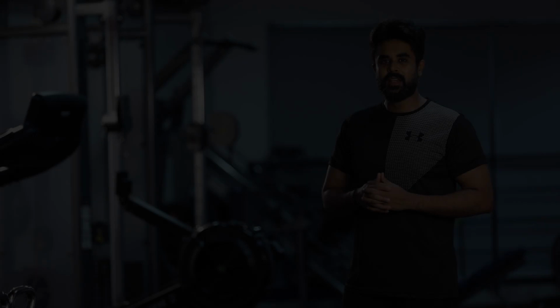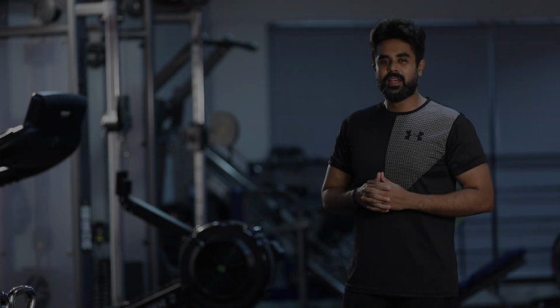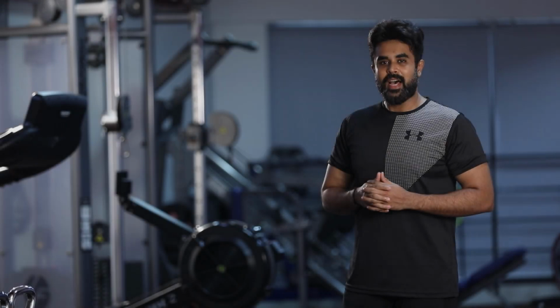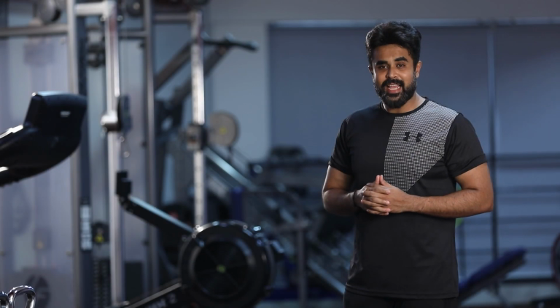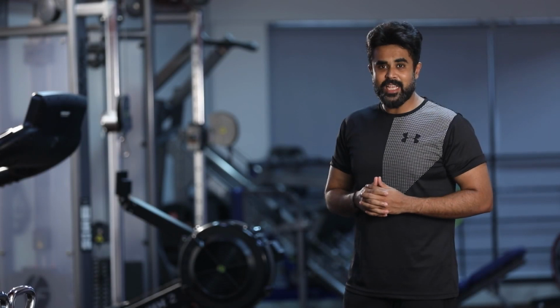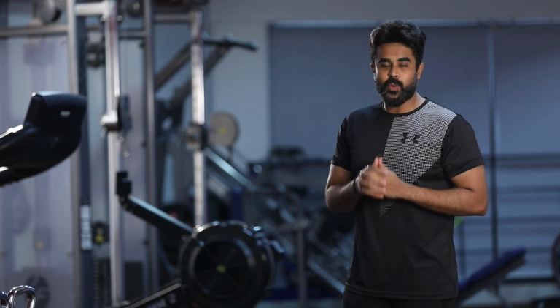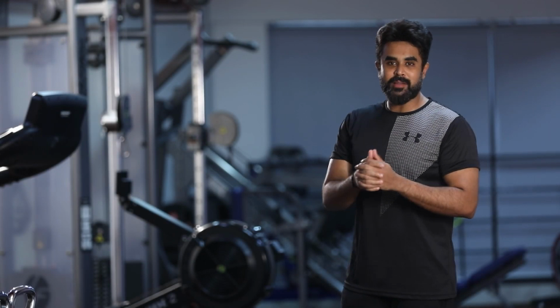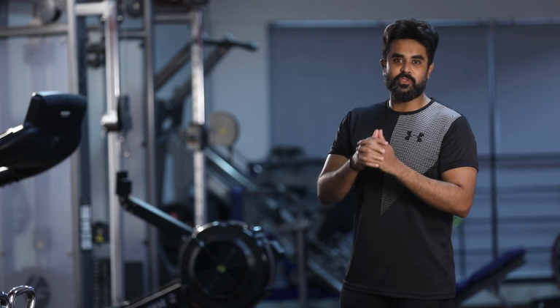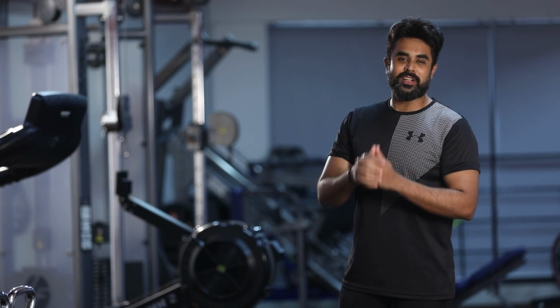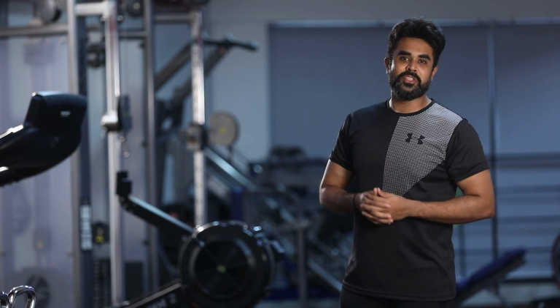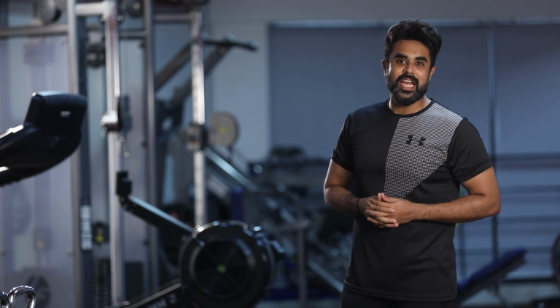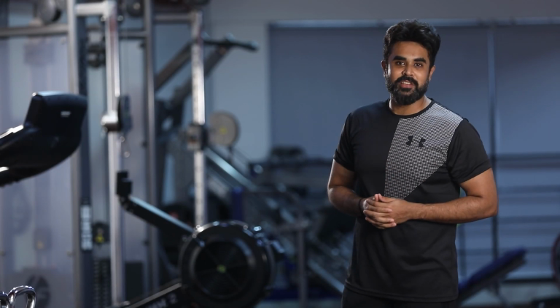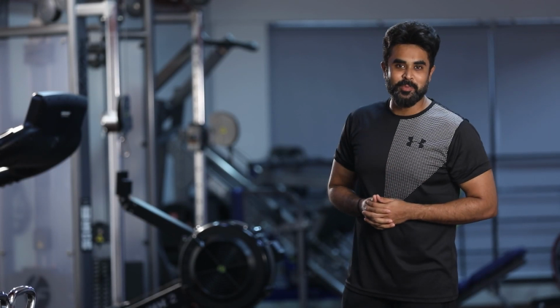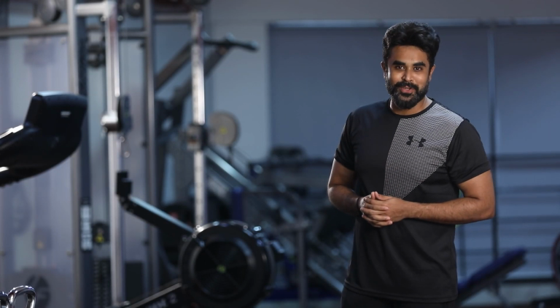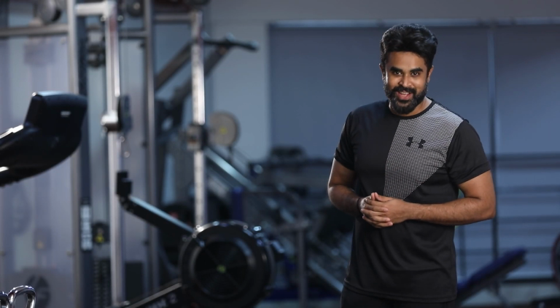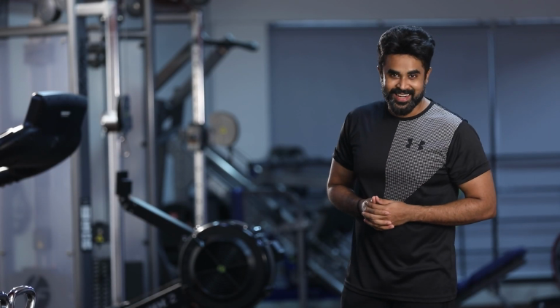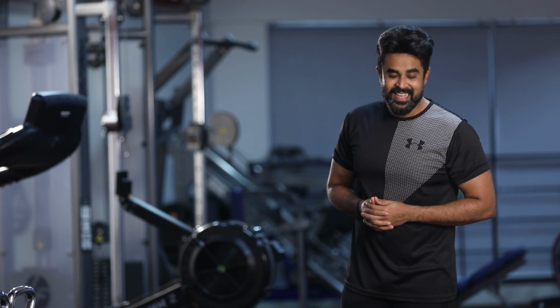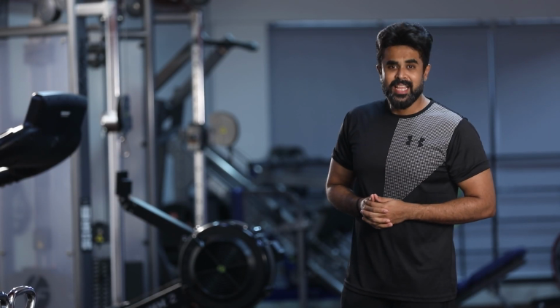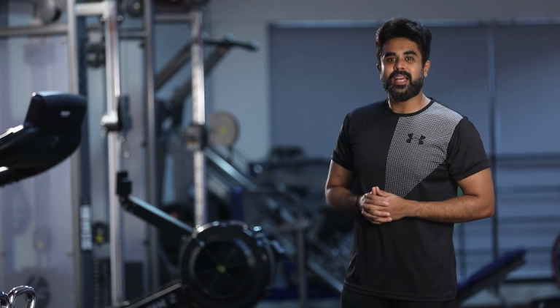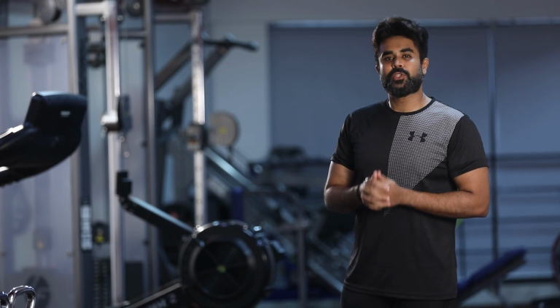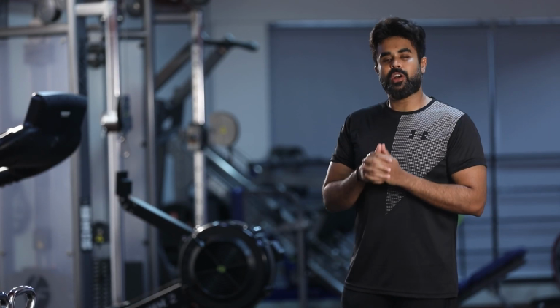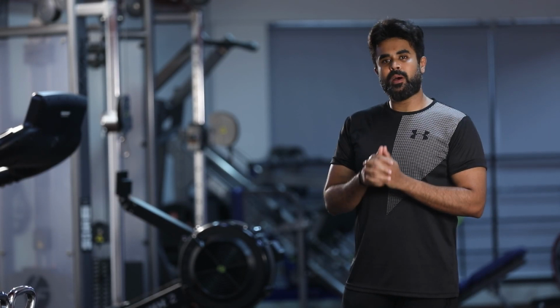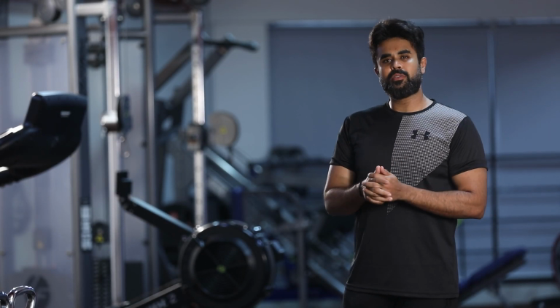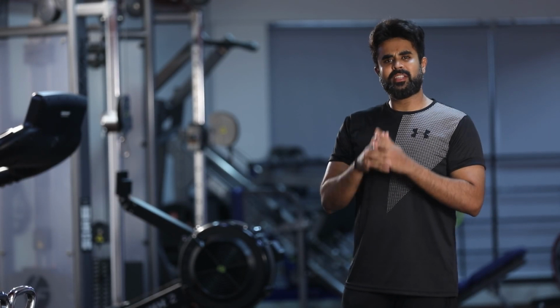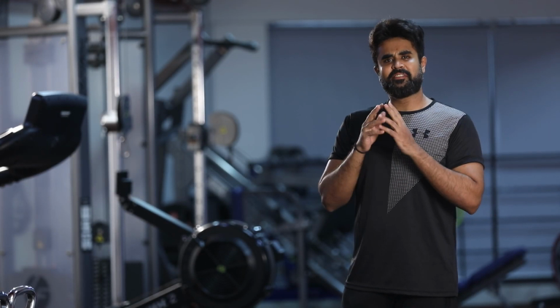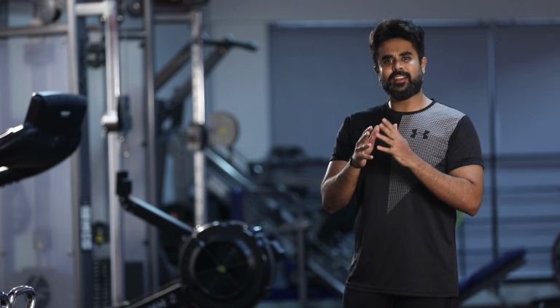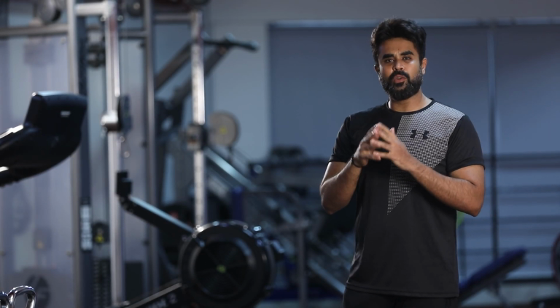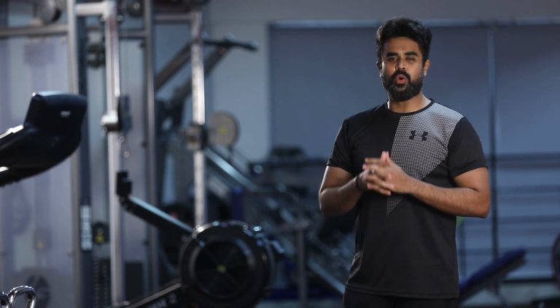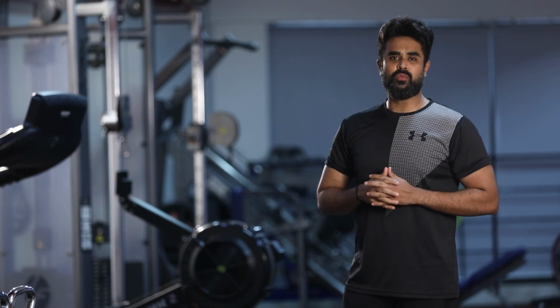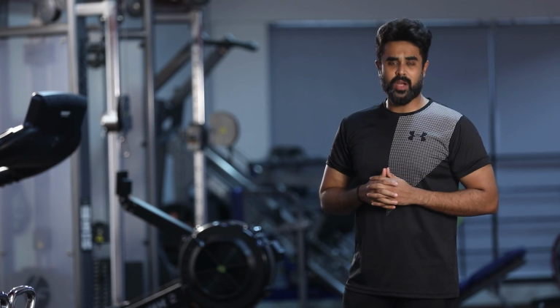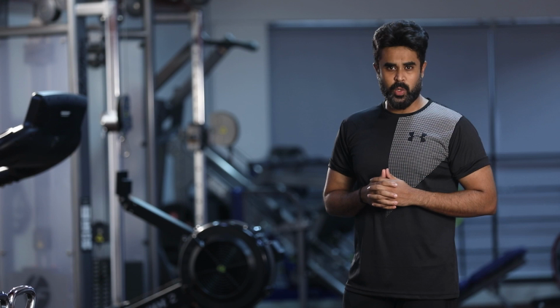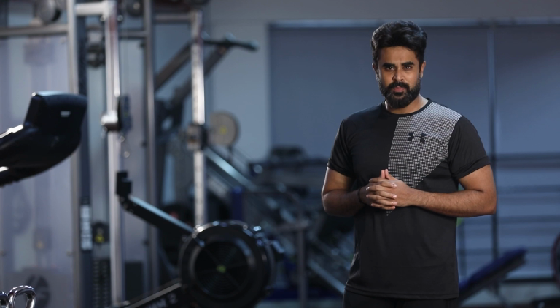Hi guys, welcome to Fitness Vet with me Kunal. Let's talk about effective home workout.